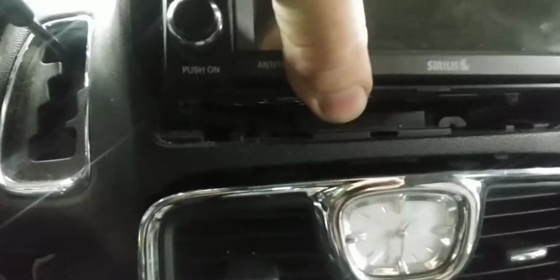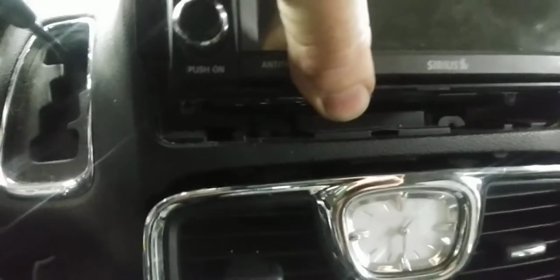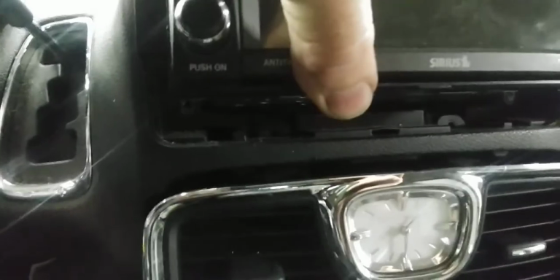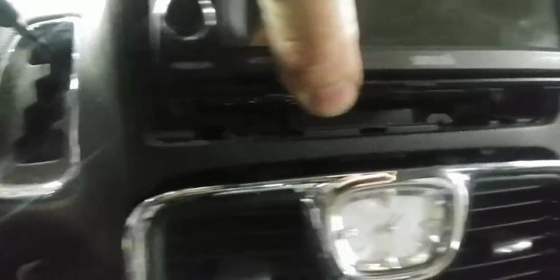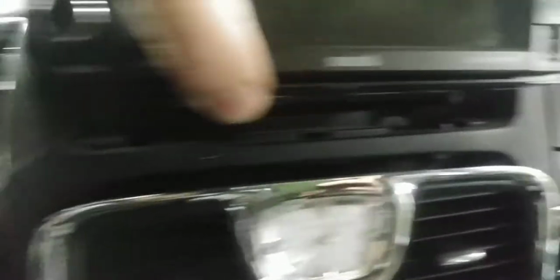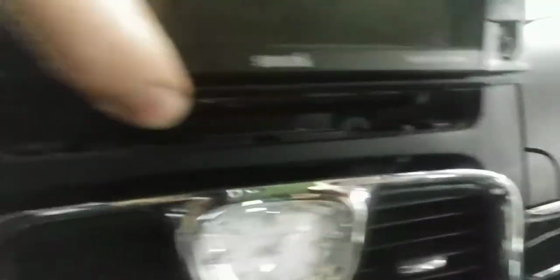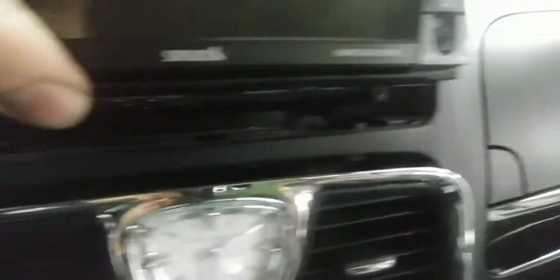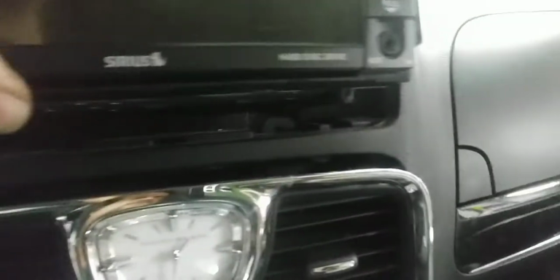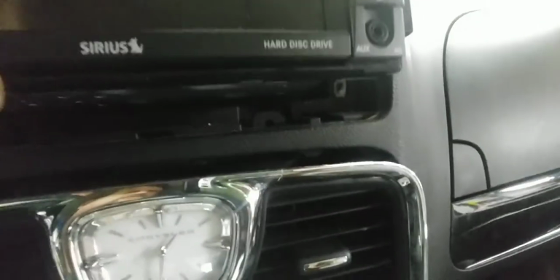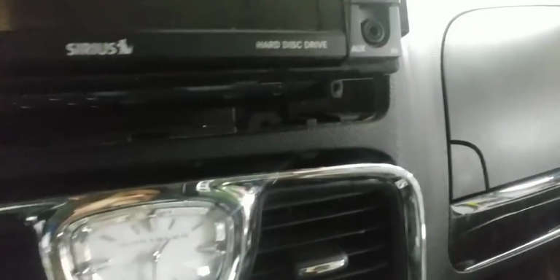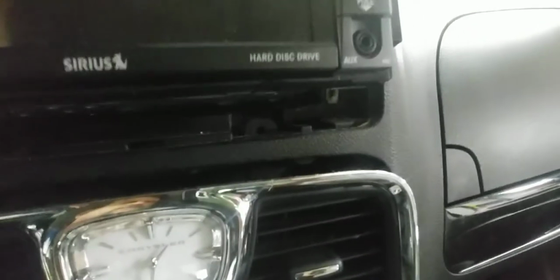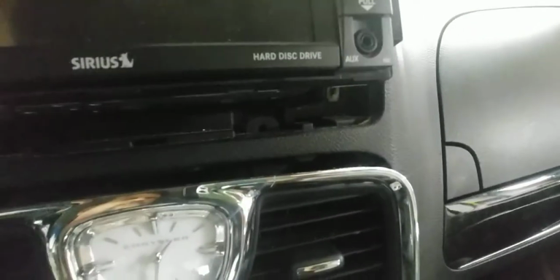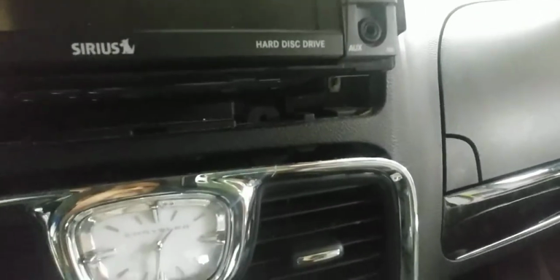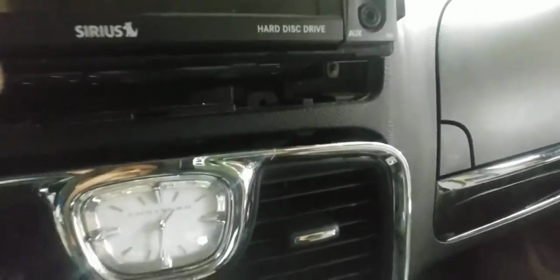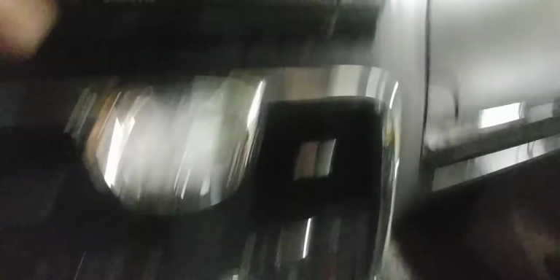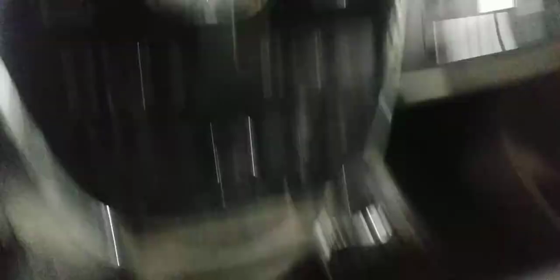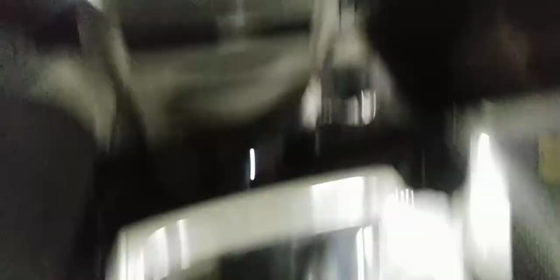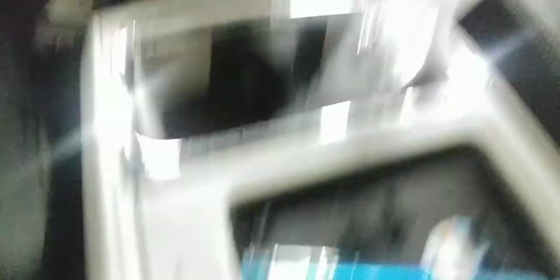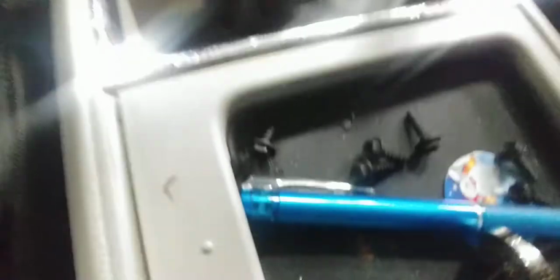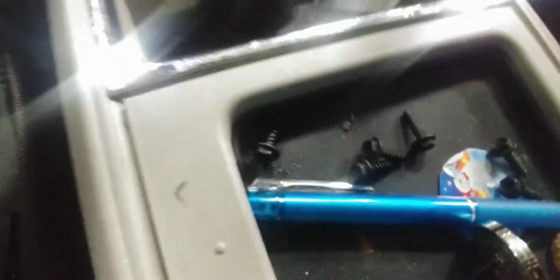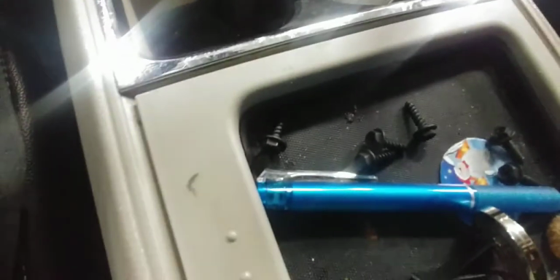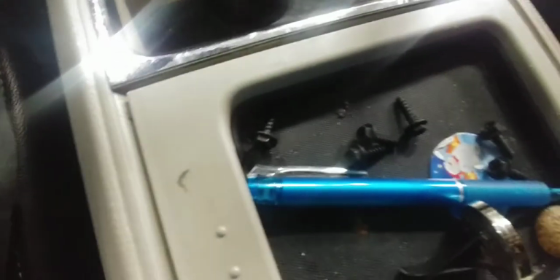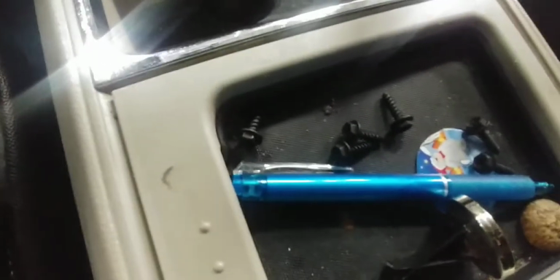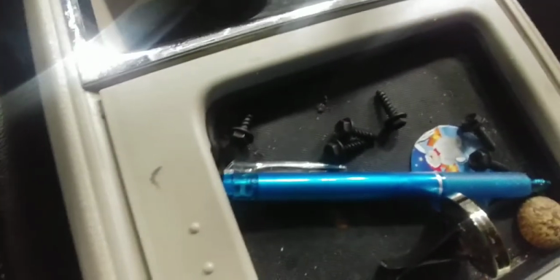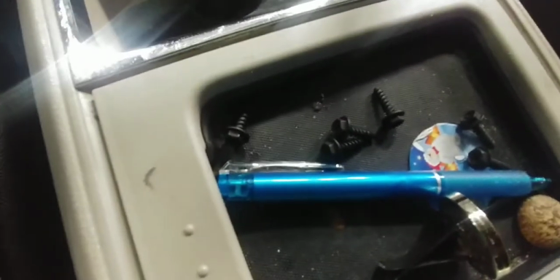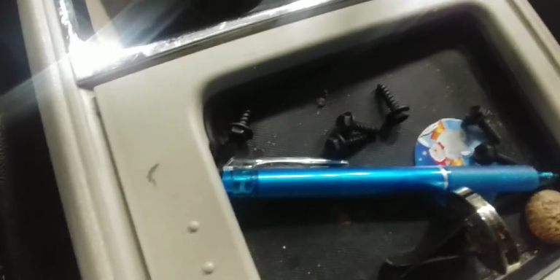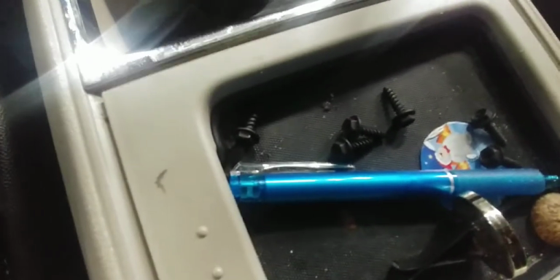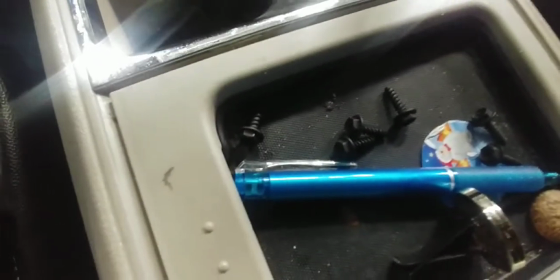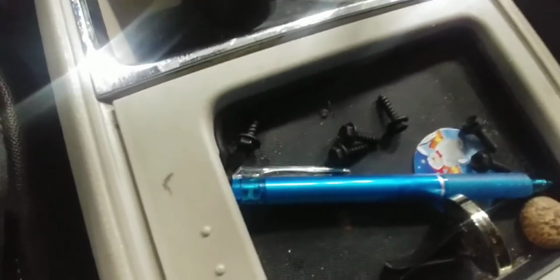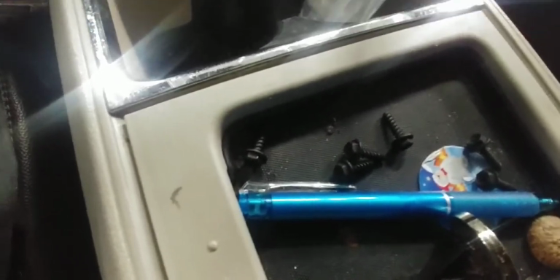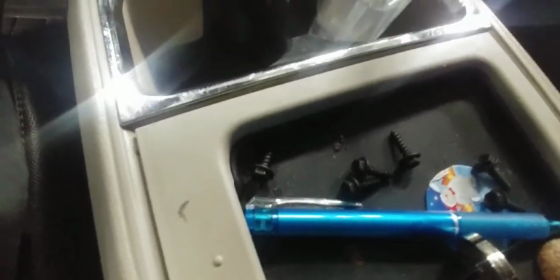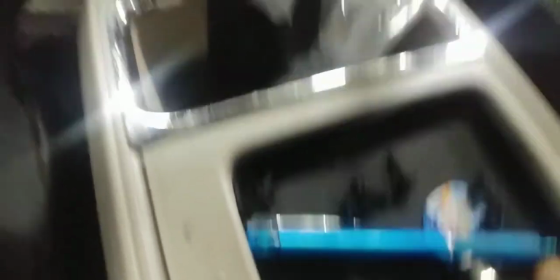See that hole there? Everybody's taking the screws out — they're all the same, 7mm Phillips.